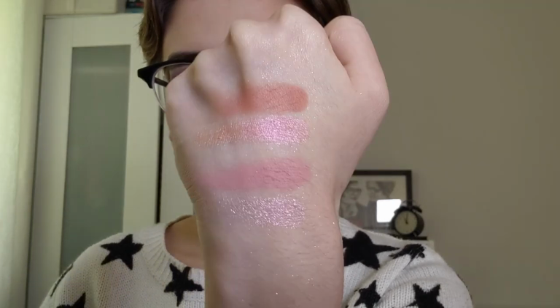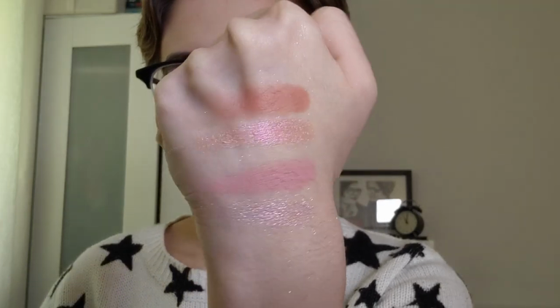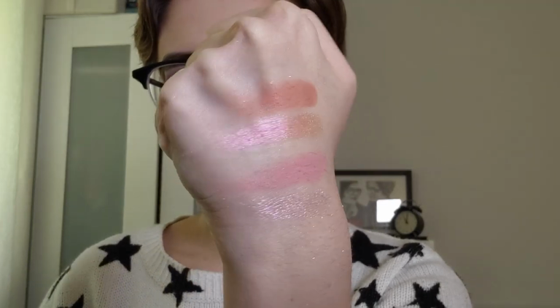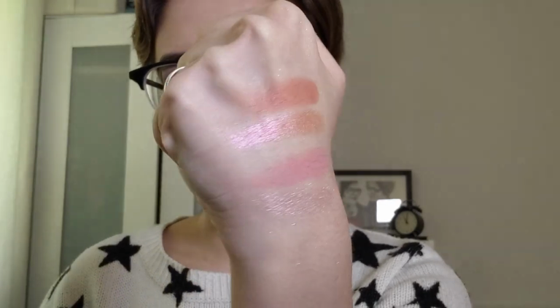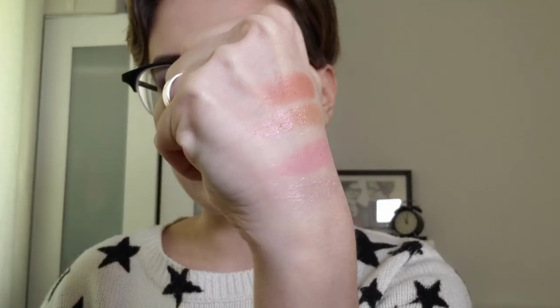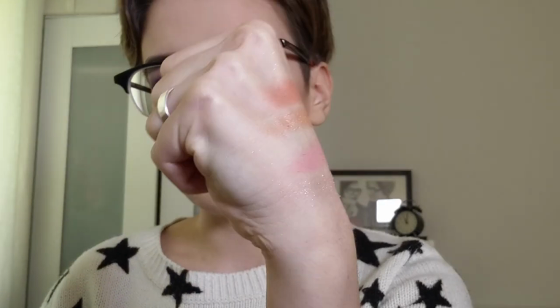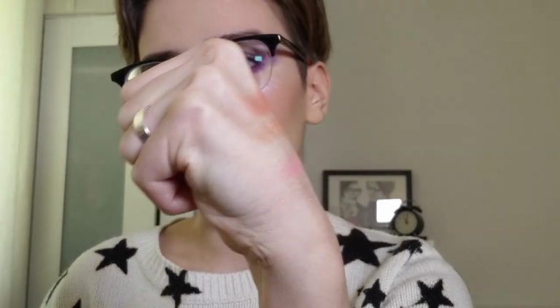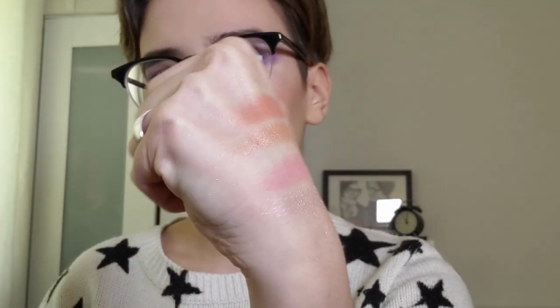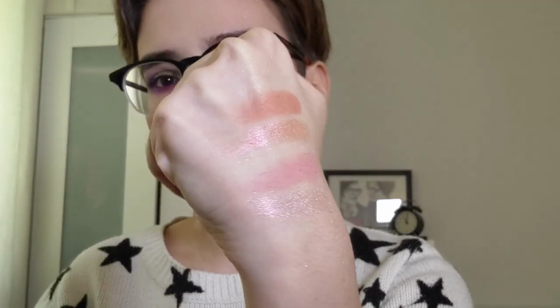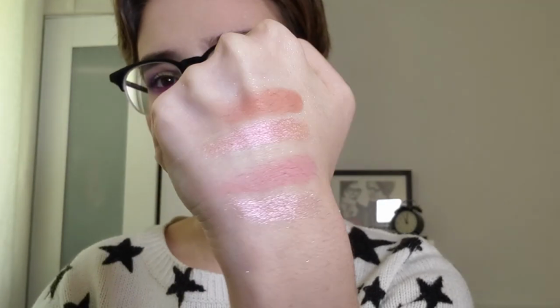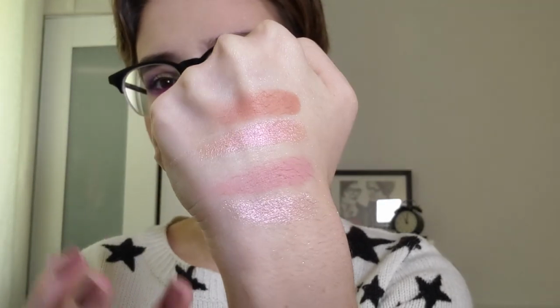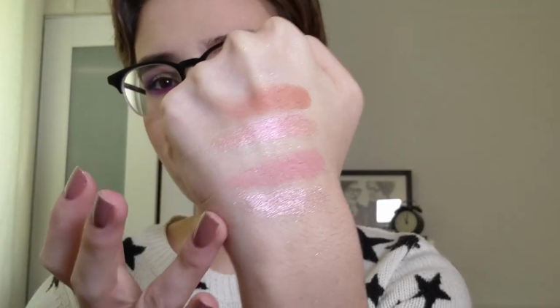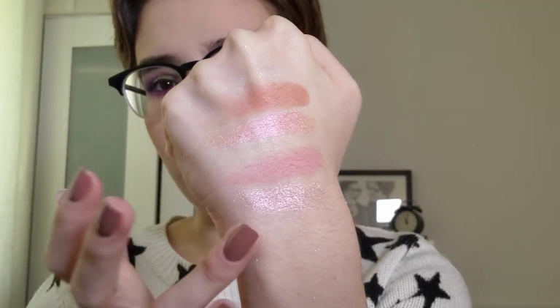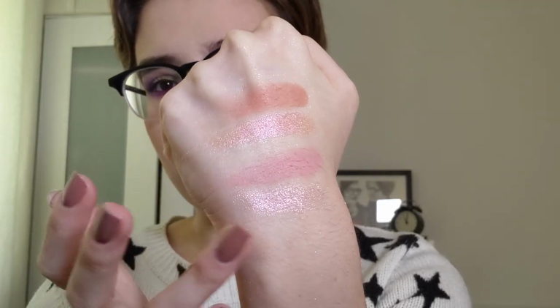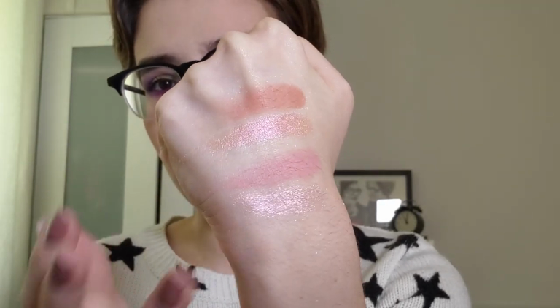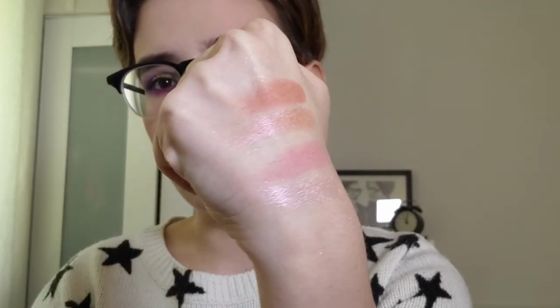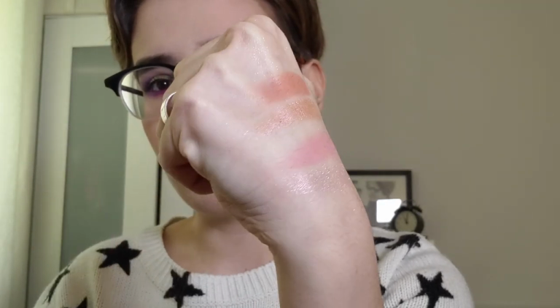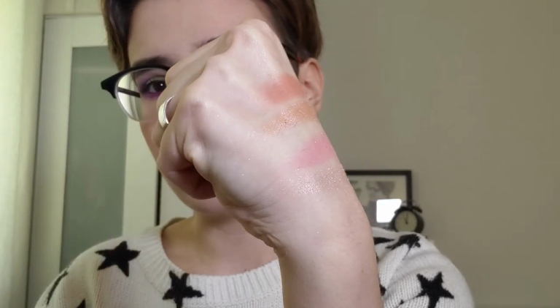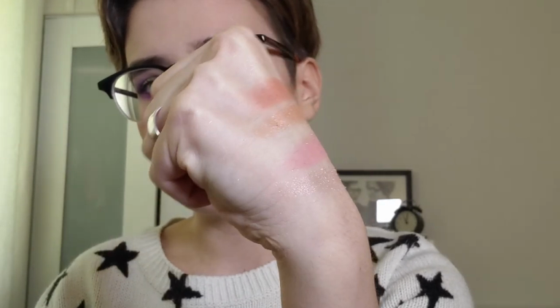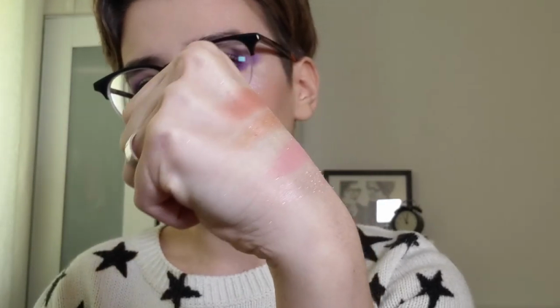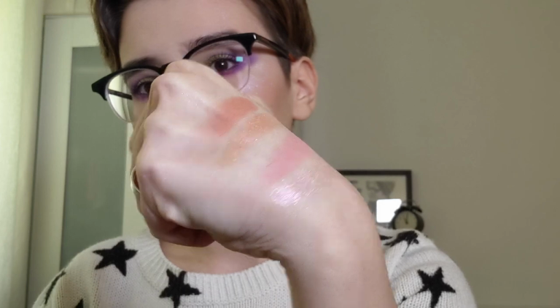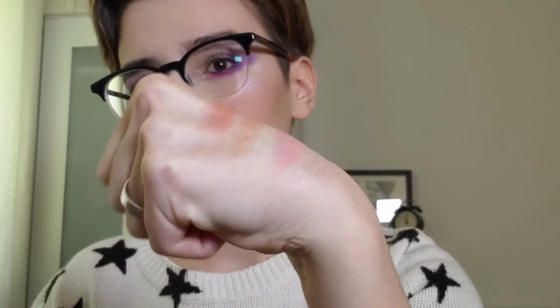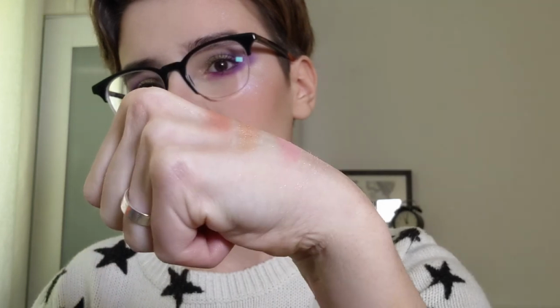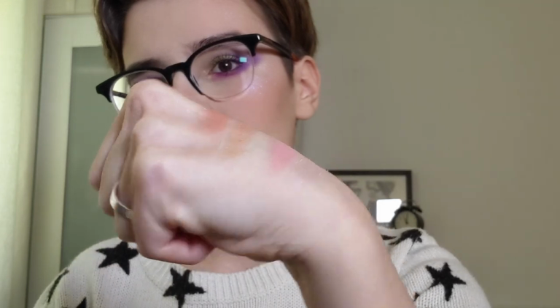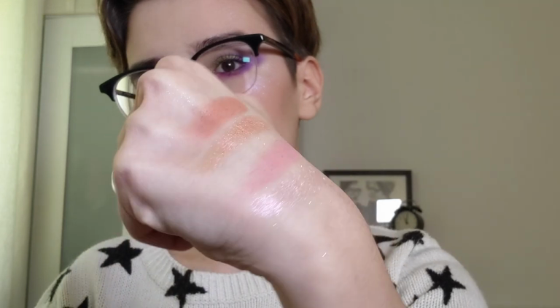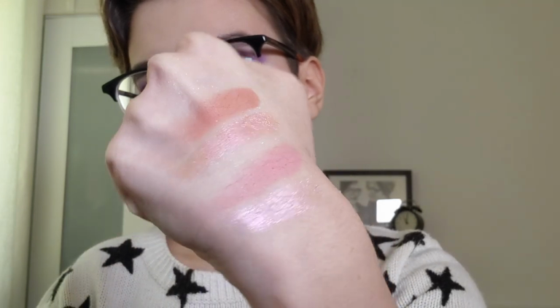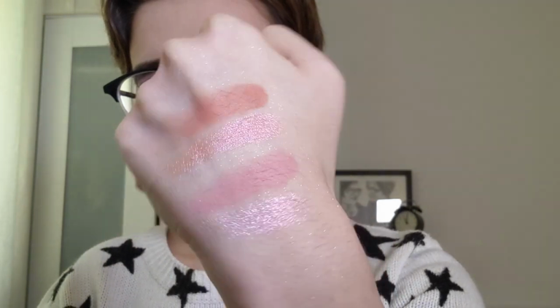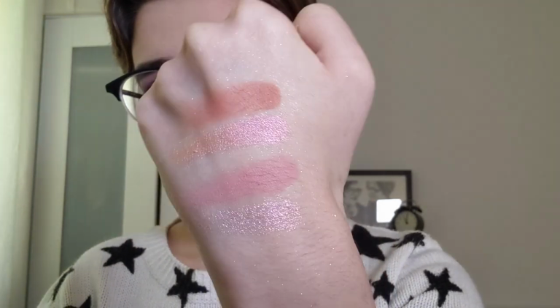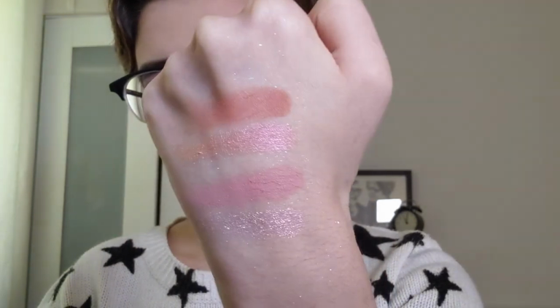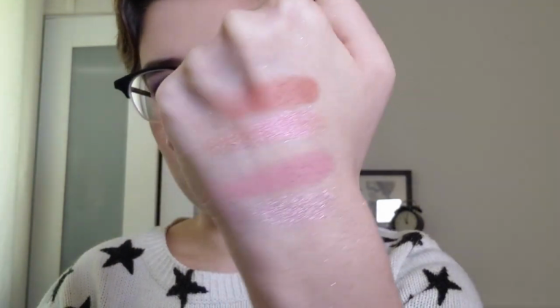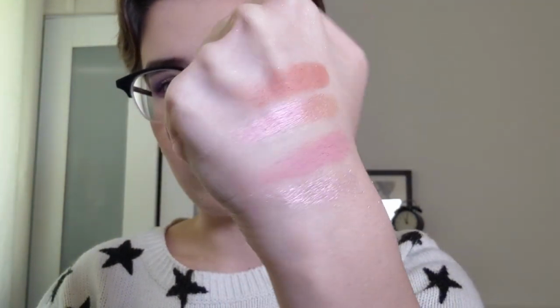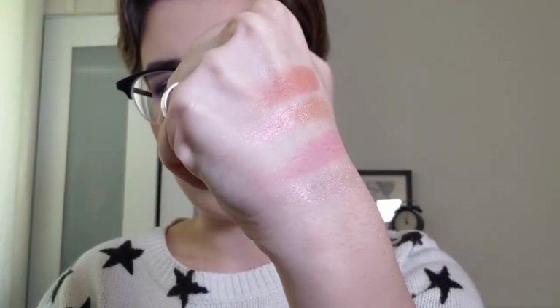I don't know if you're gonna be able to see the gold shift from this one but it's ridiculously pretty.